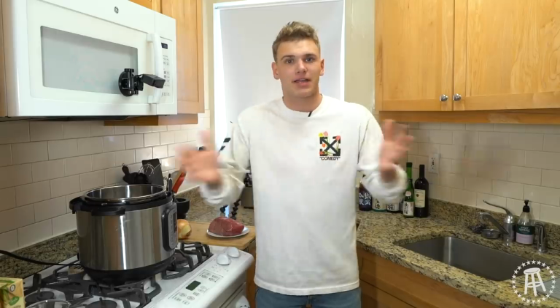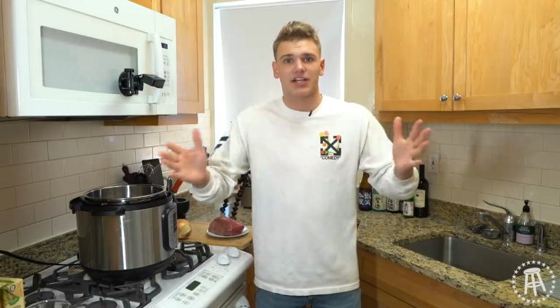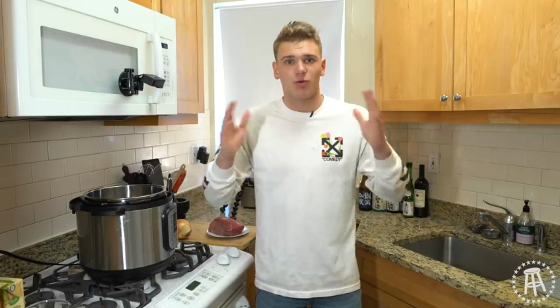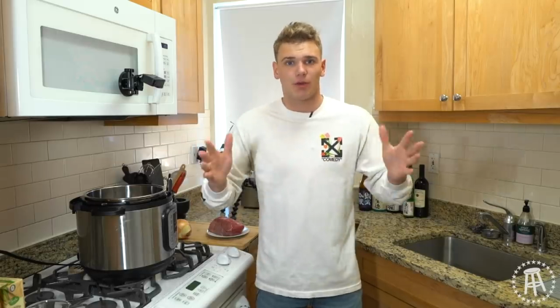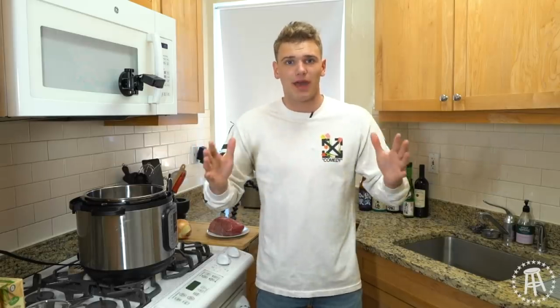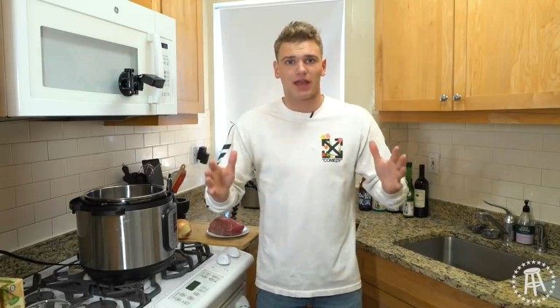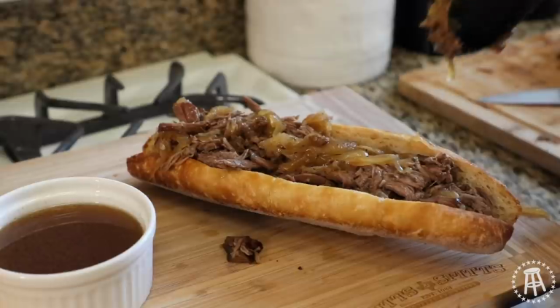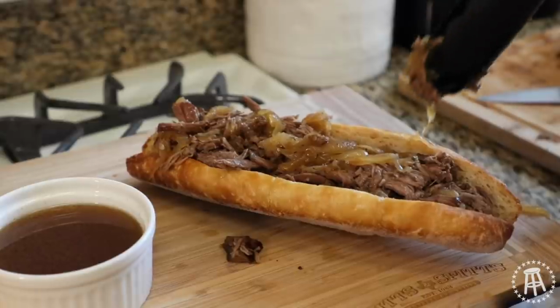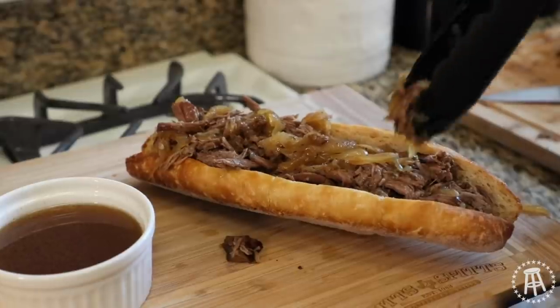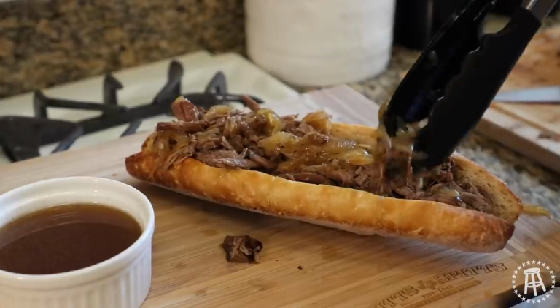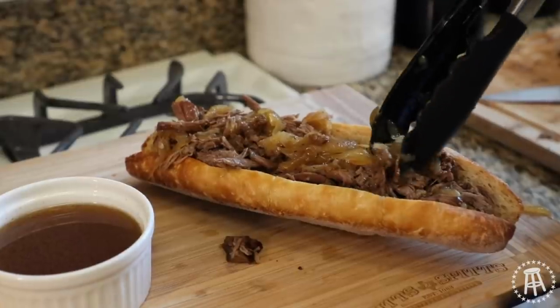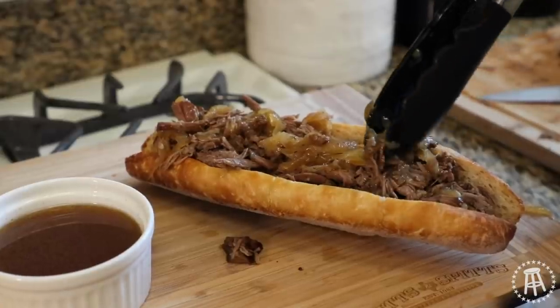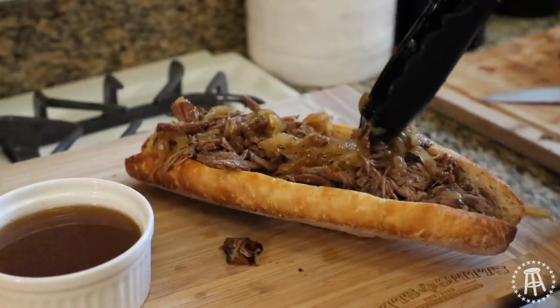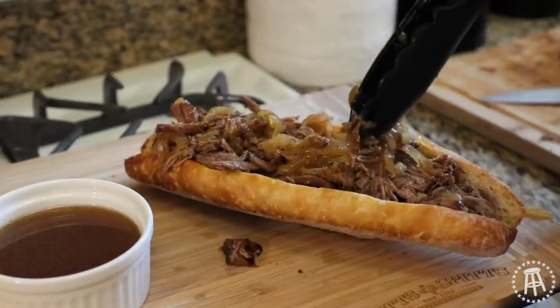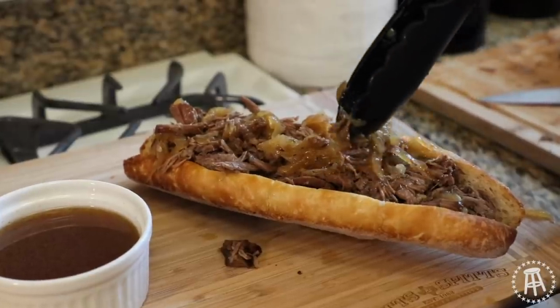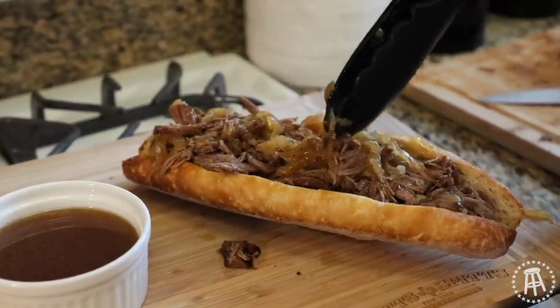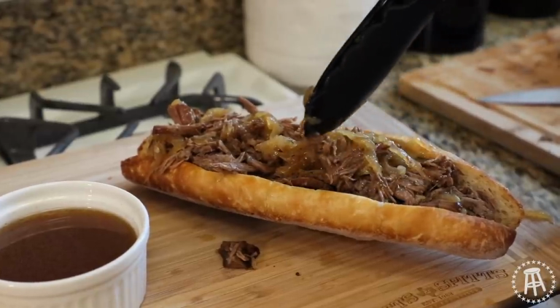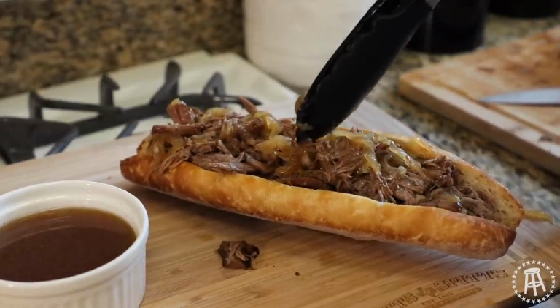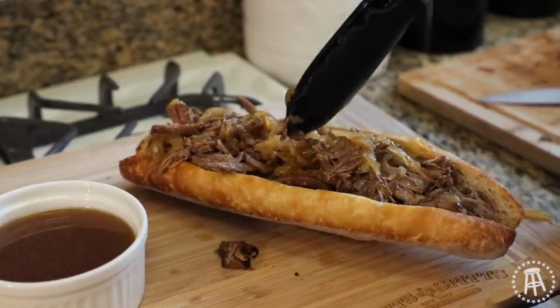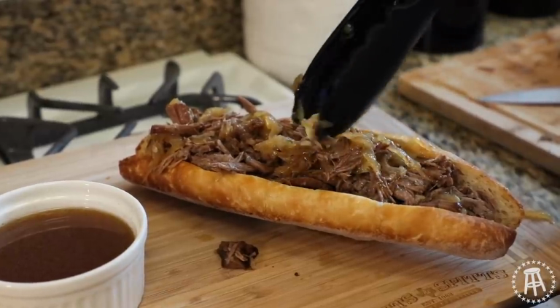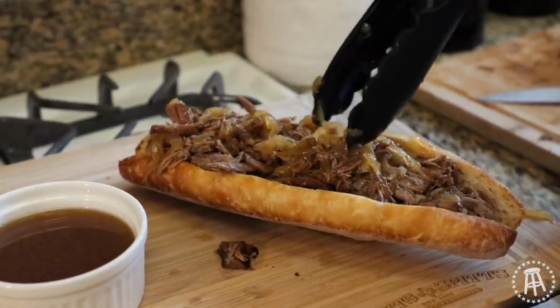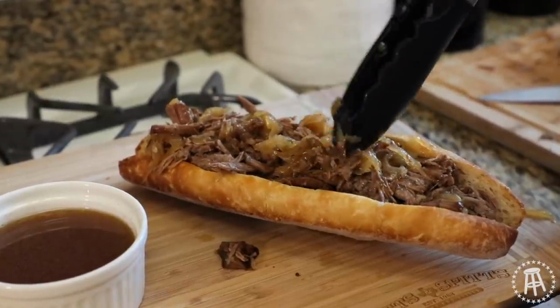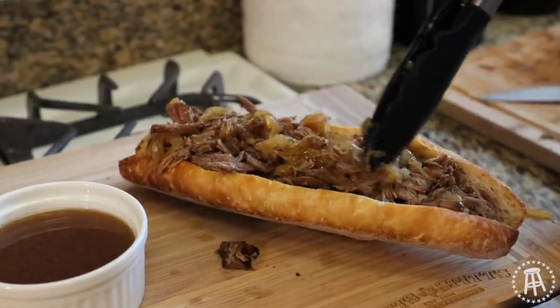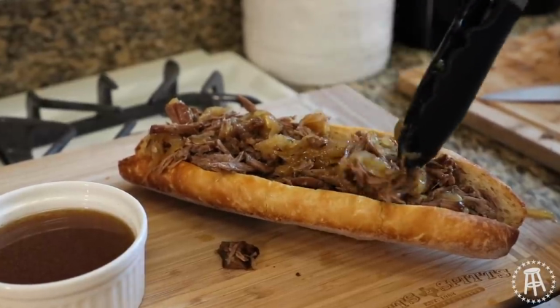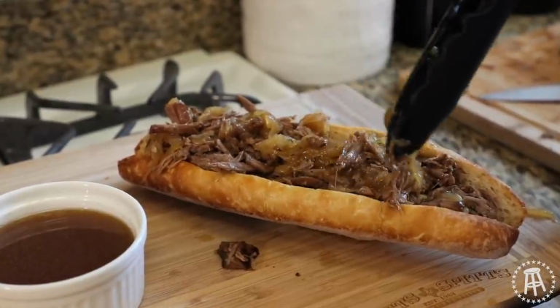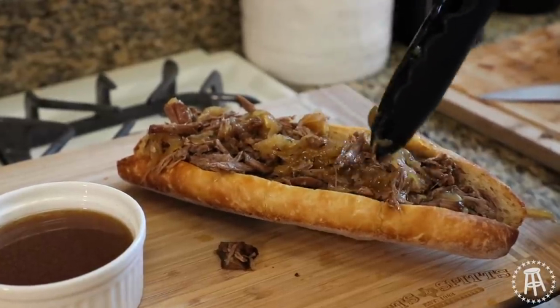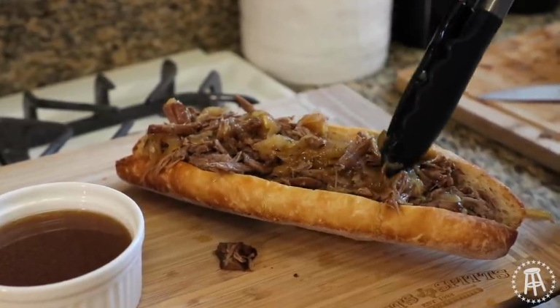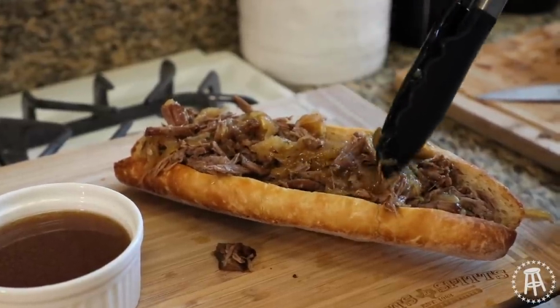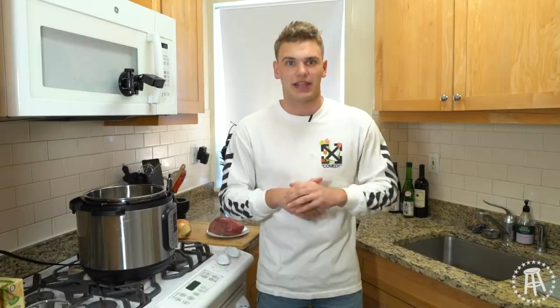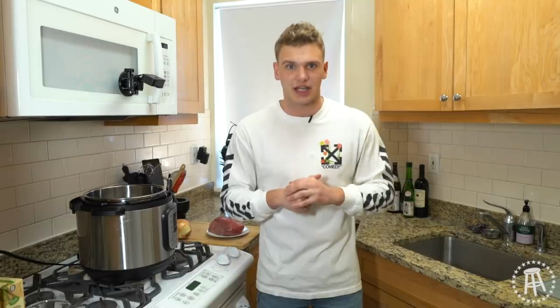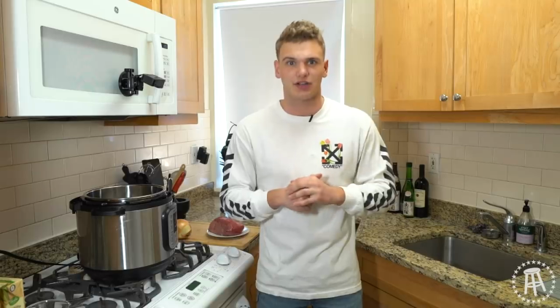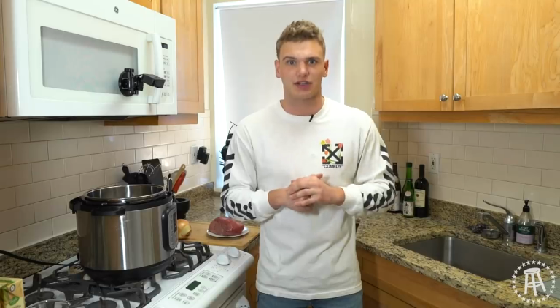Guys, welcome back. To this episode, we're making the mouth-watering, delicious French dip sandwich. Let's get cooking.